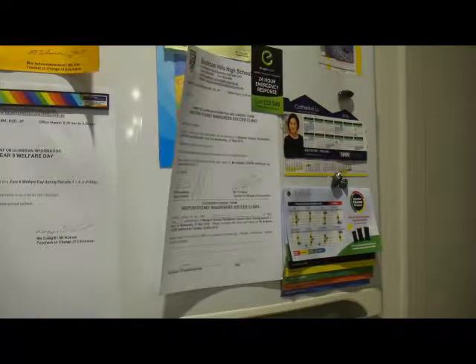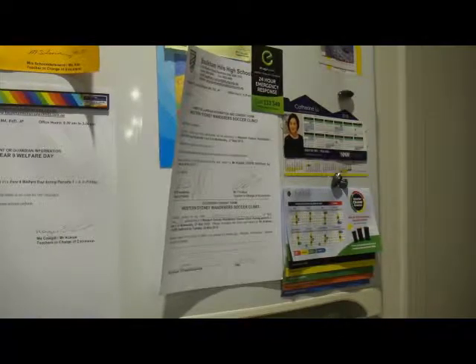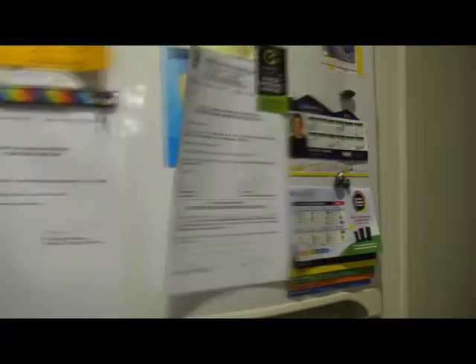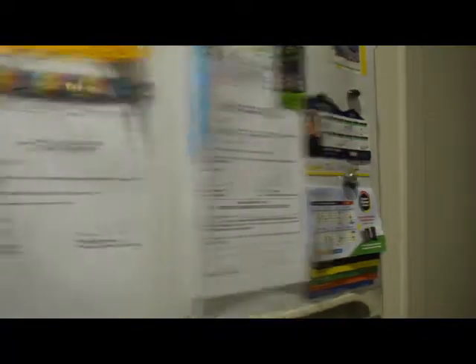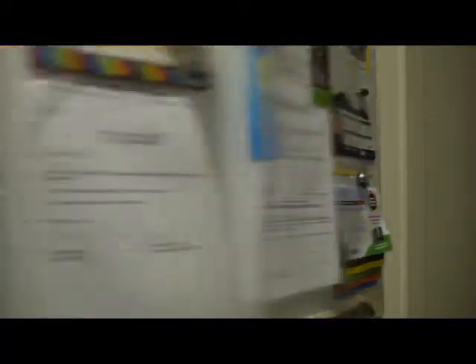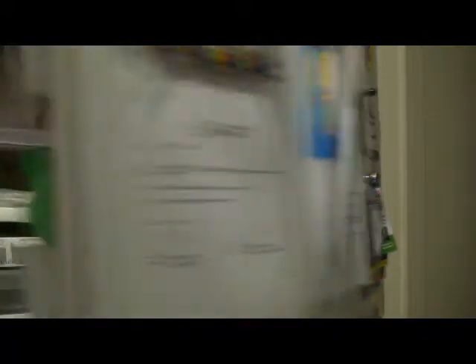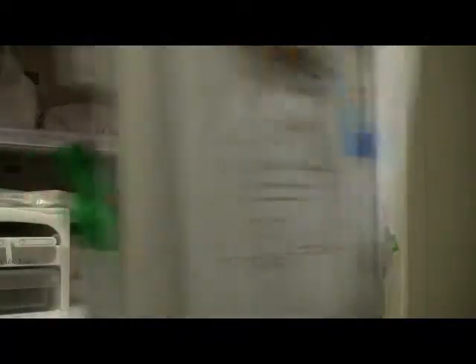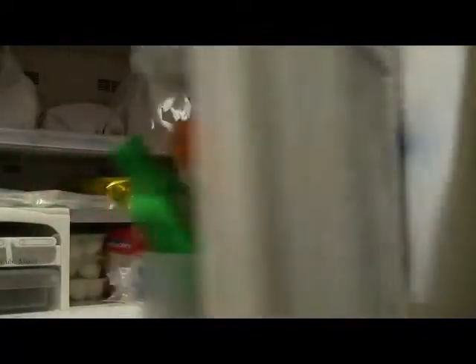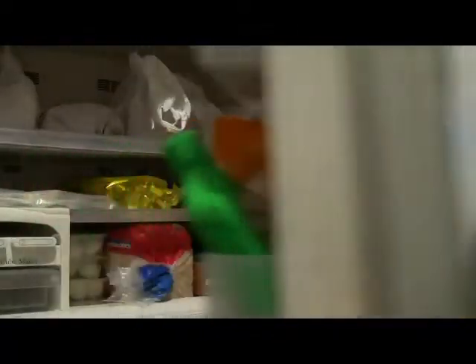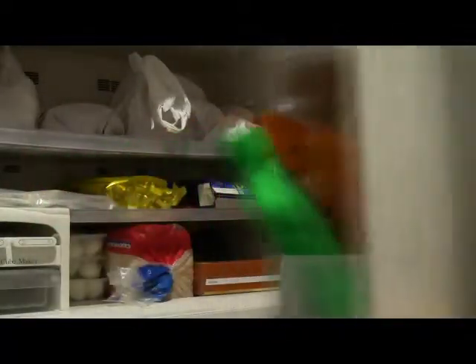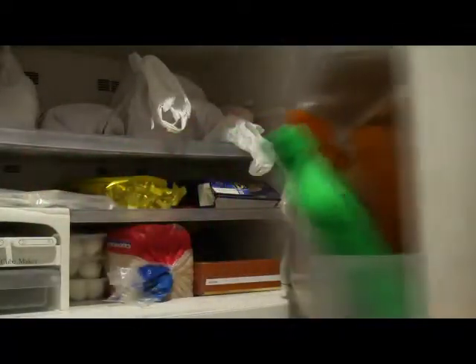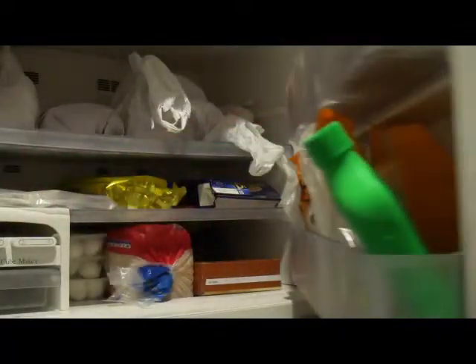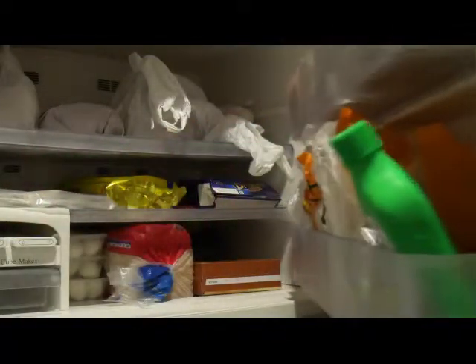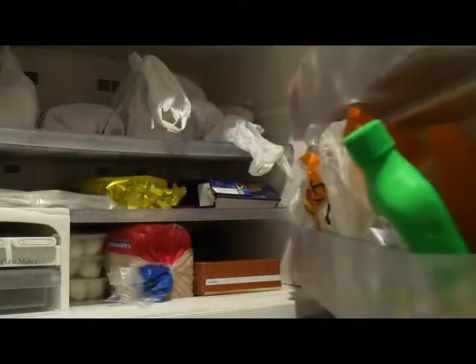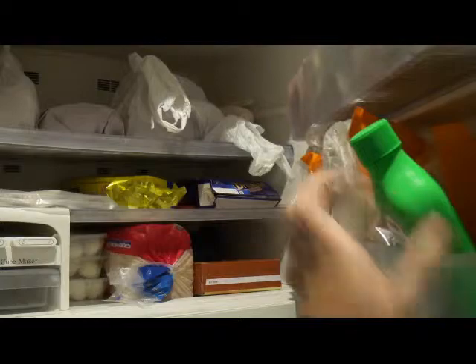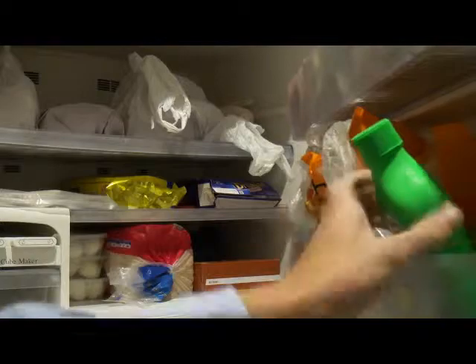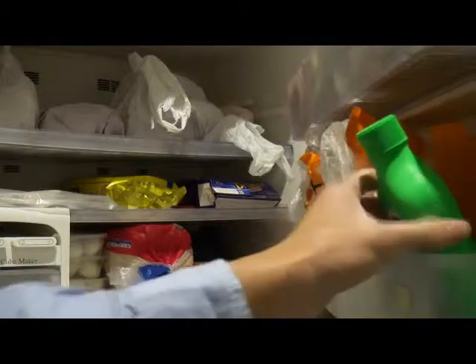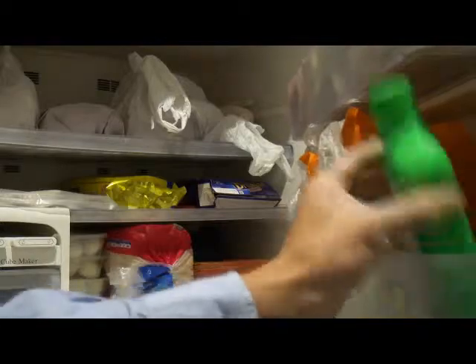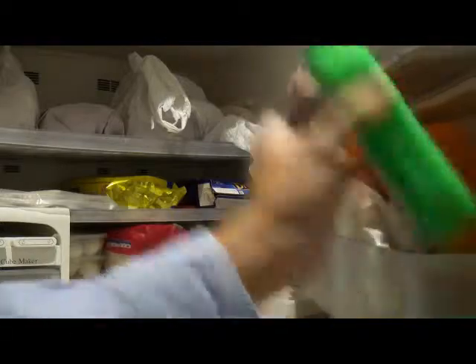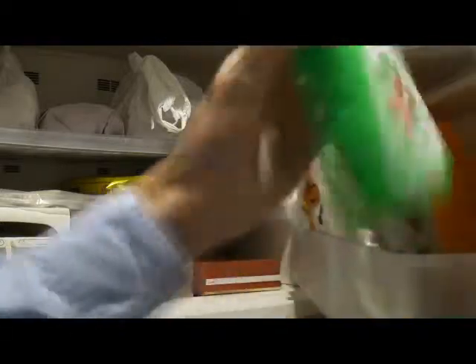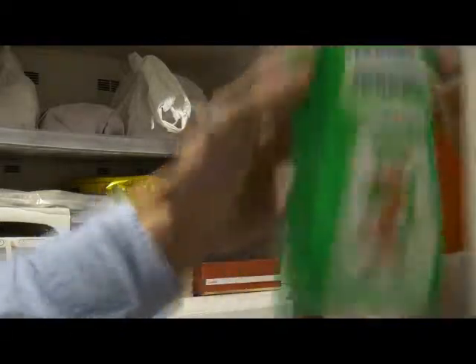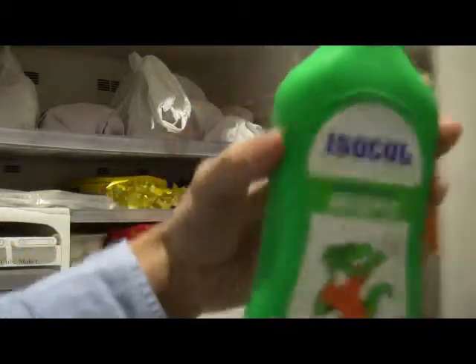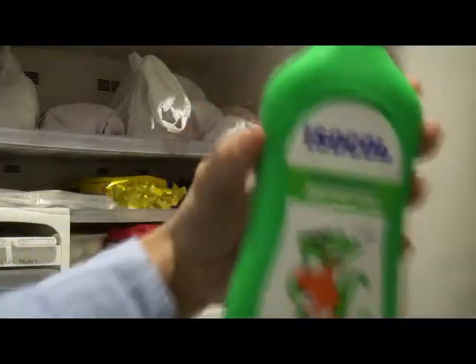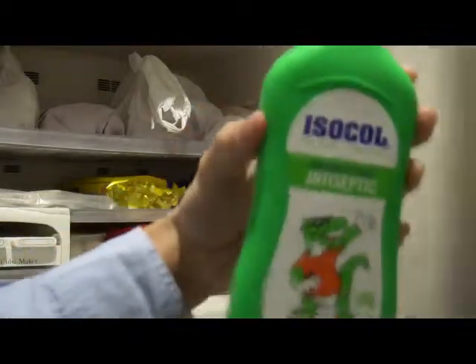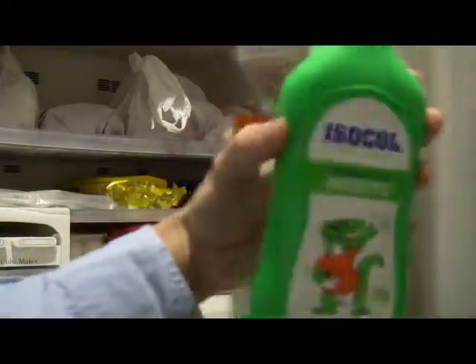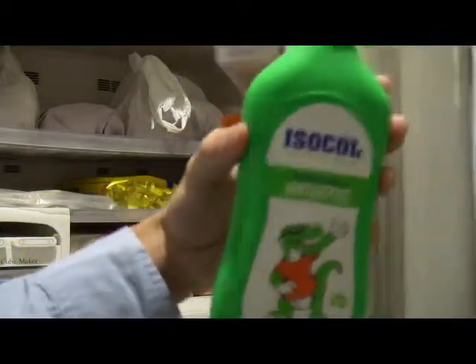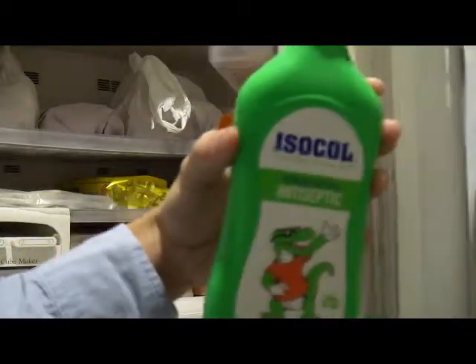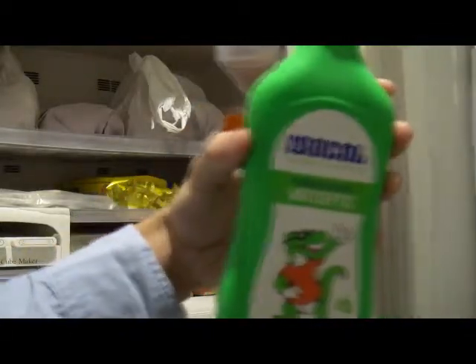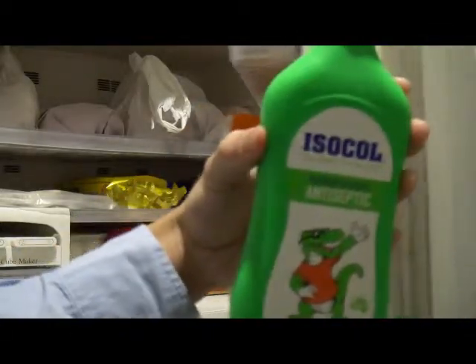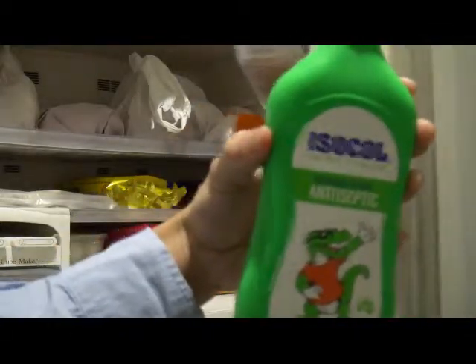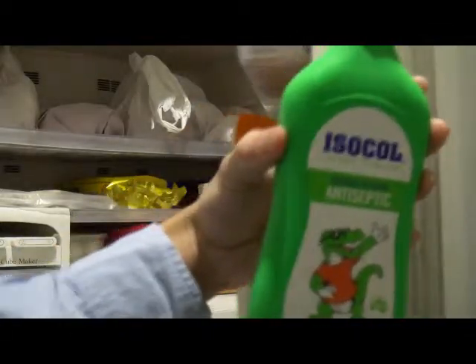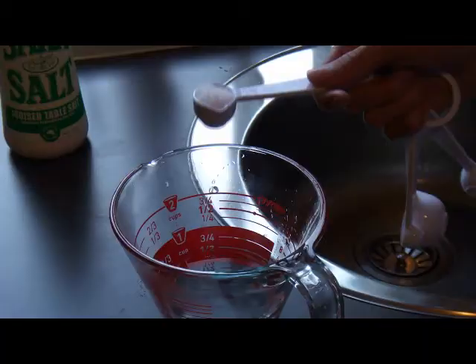Before starting the experiment, make sure your rubbing alcohol has been in the freezer for at least 24 hours.